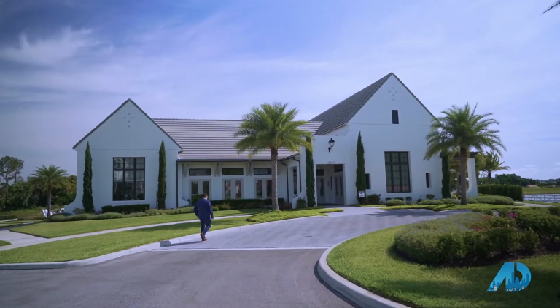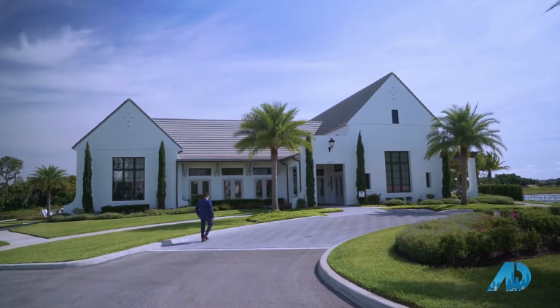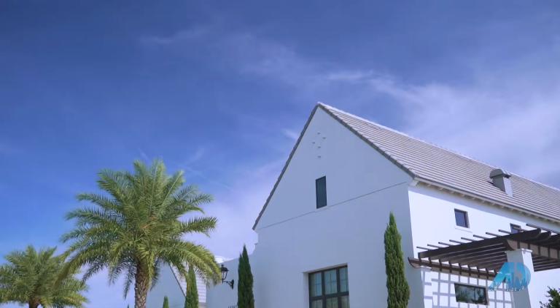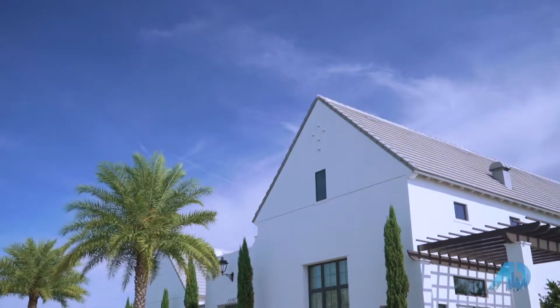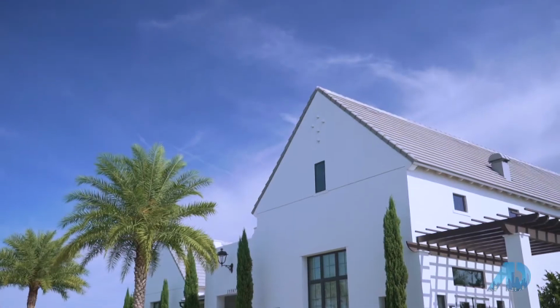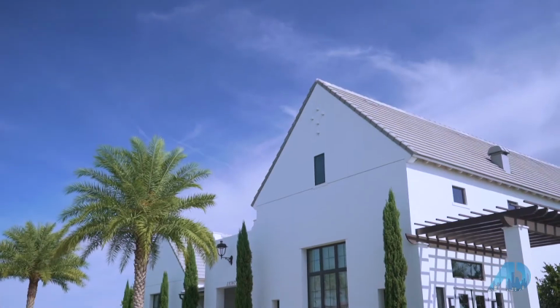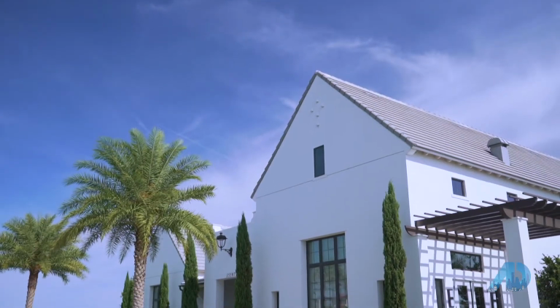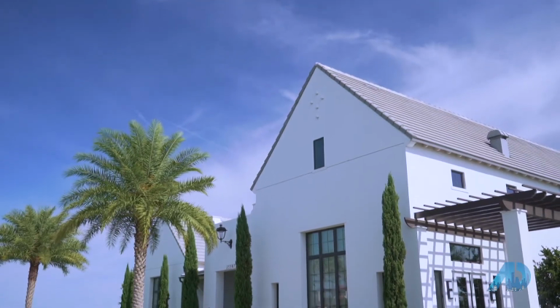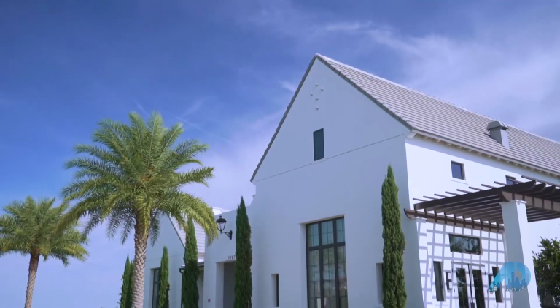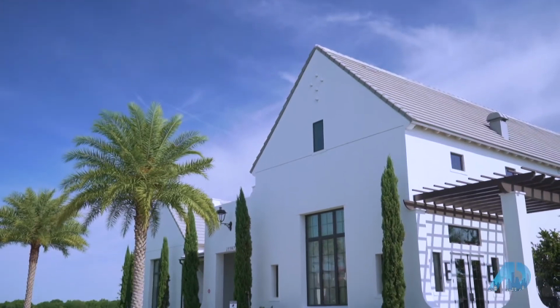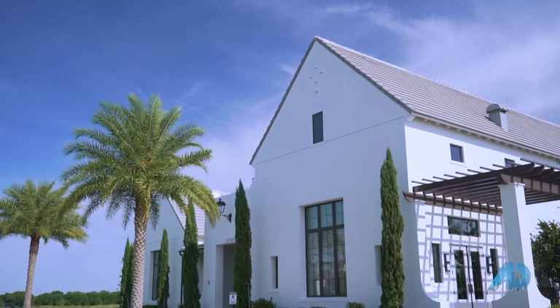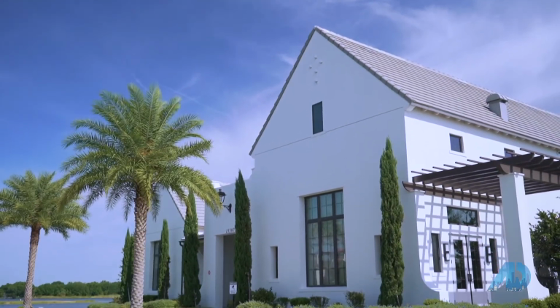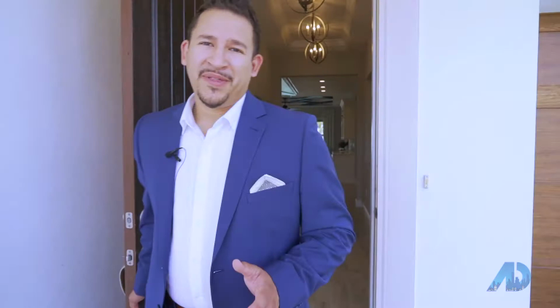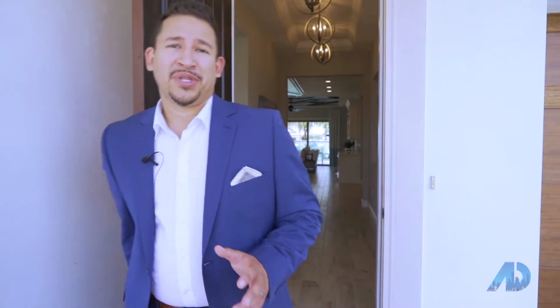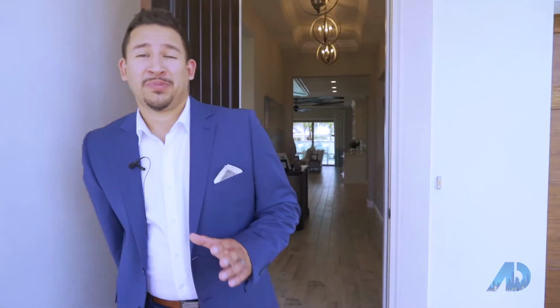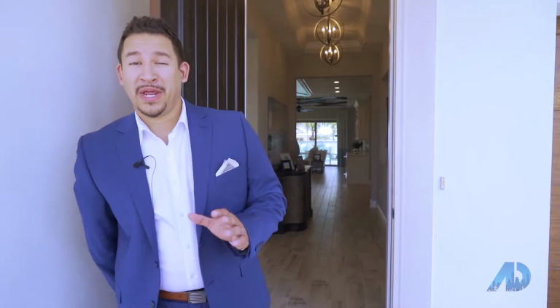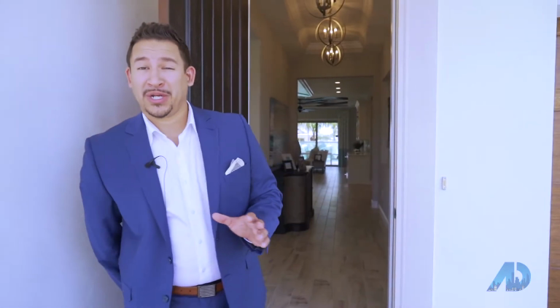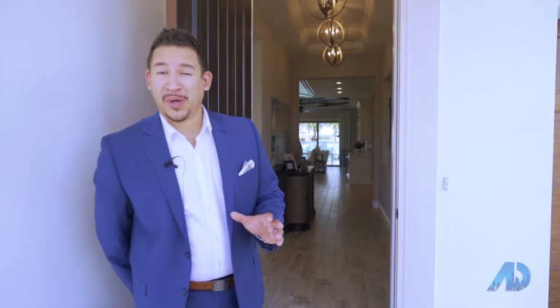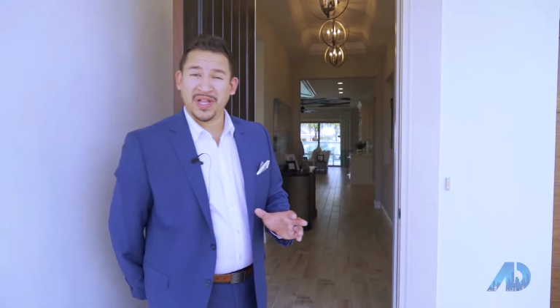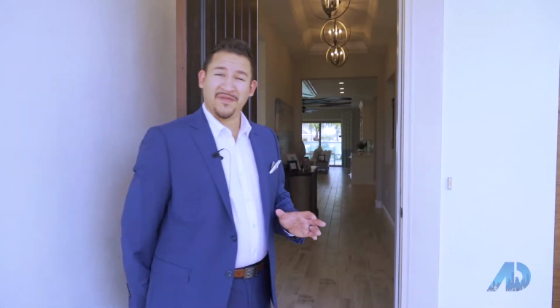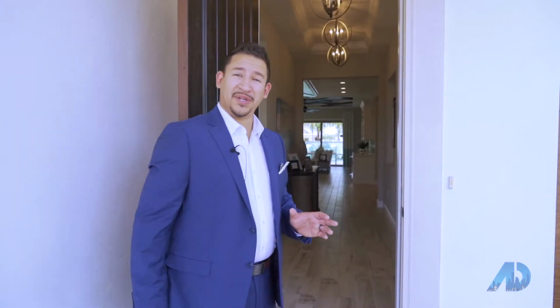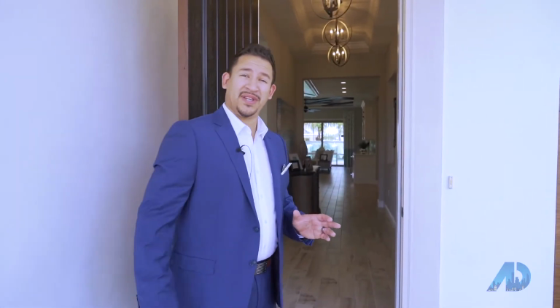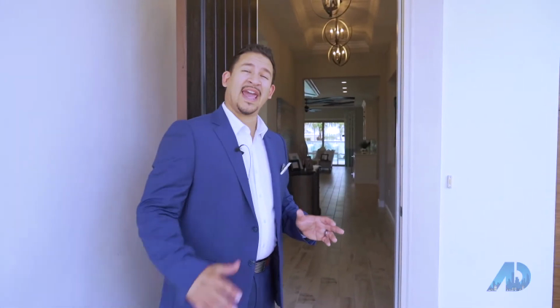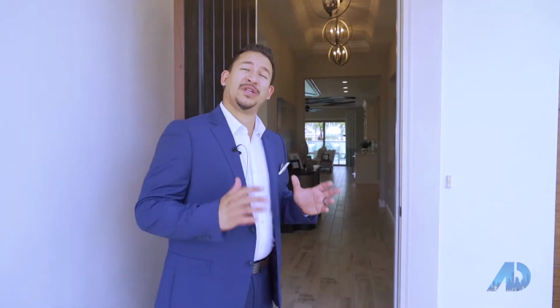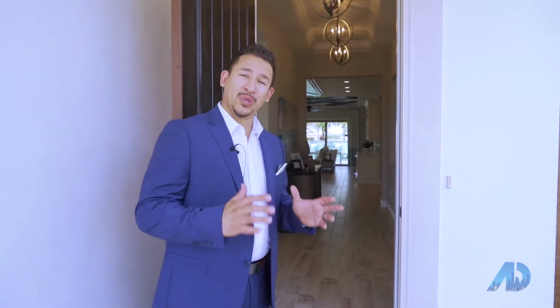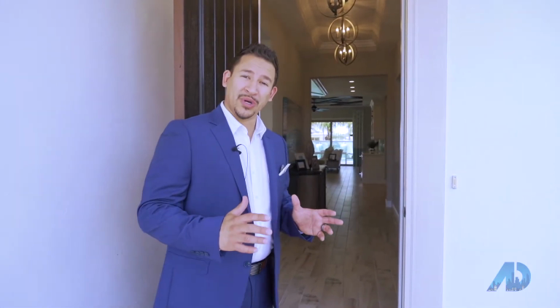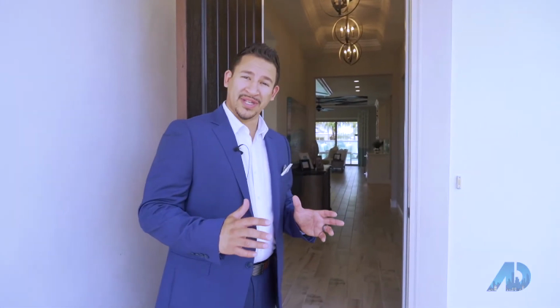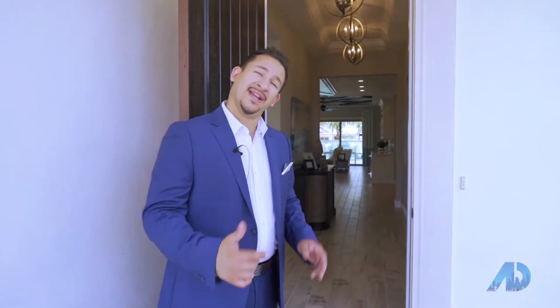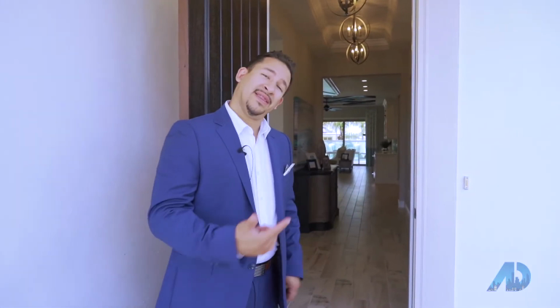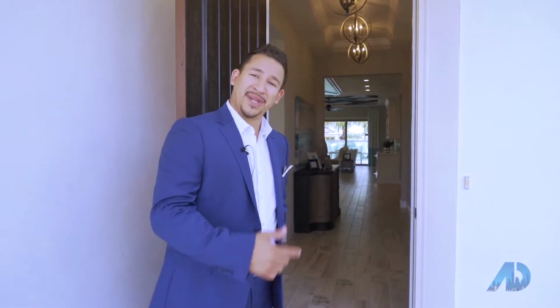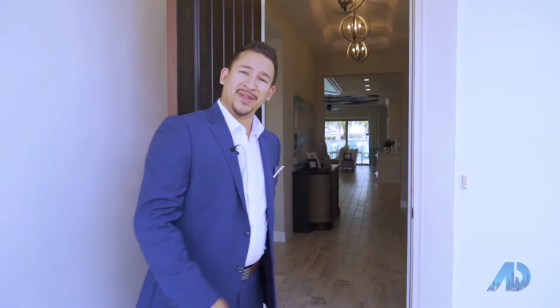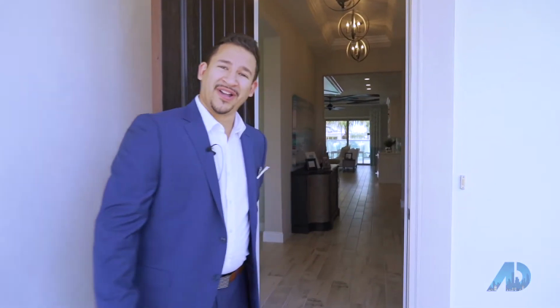Check out this Gardenia model. This is the Spanish Colonial Elevation, and it is gorgeous. Let's take a look.